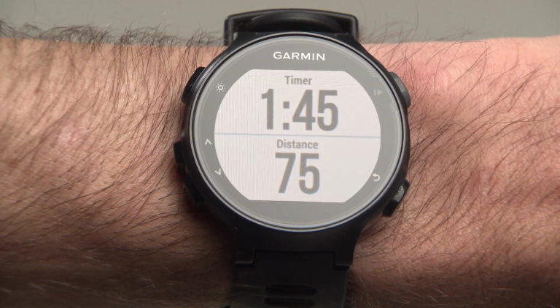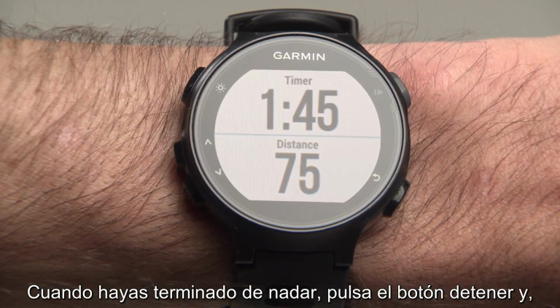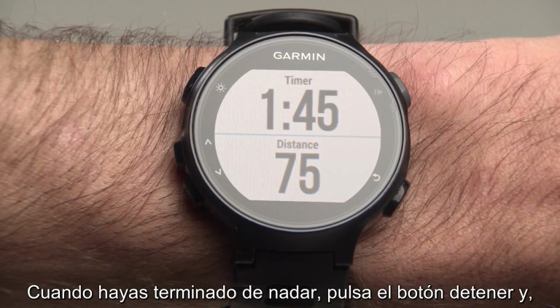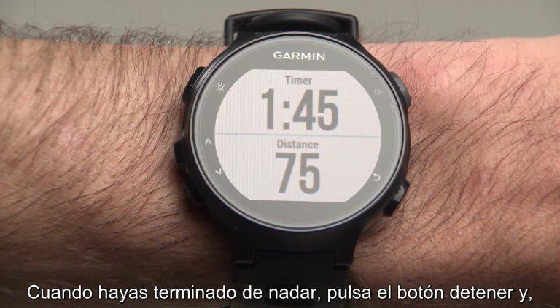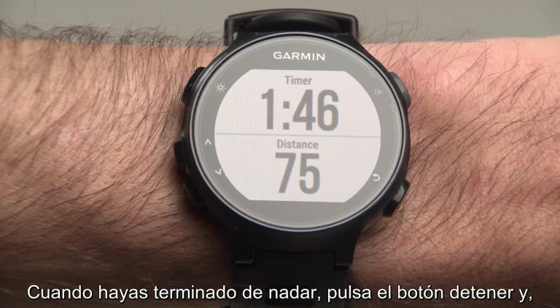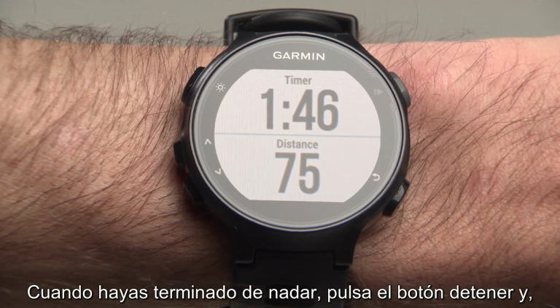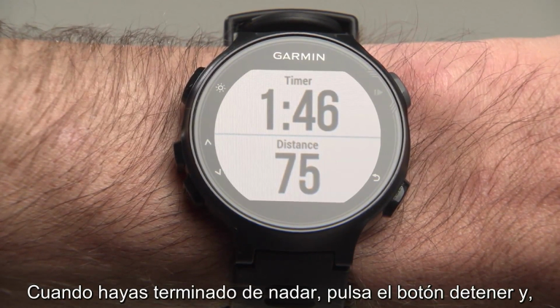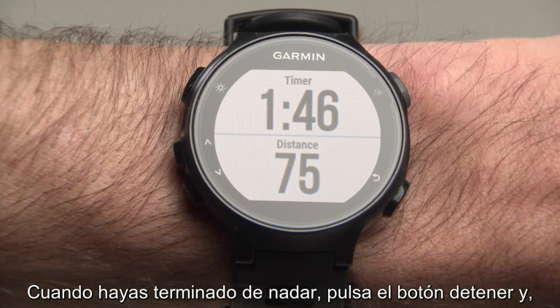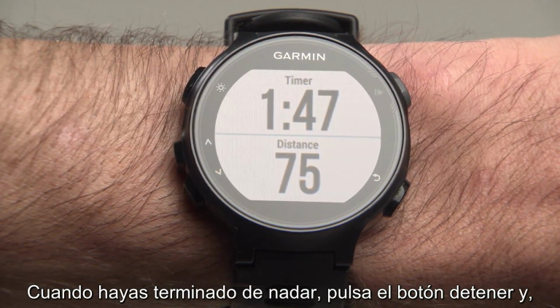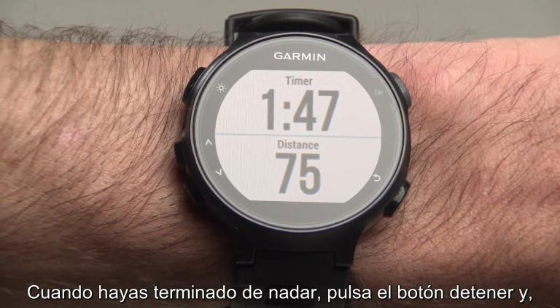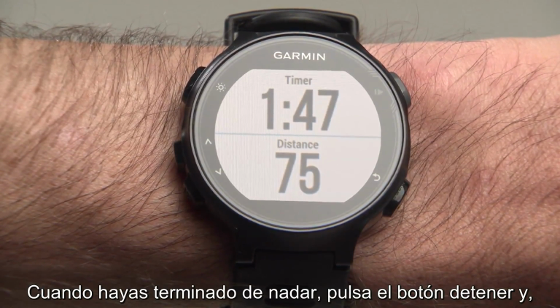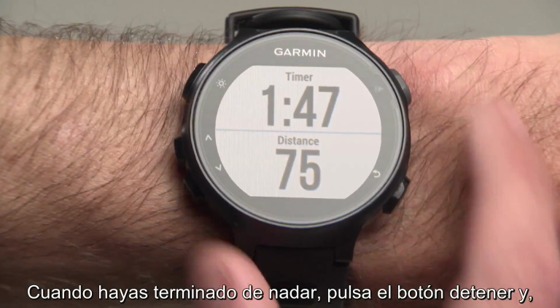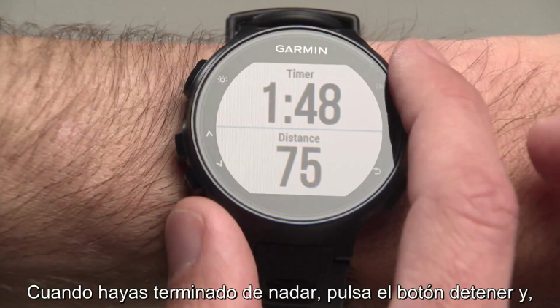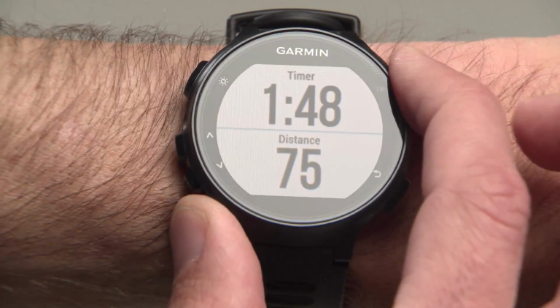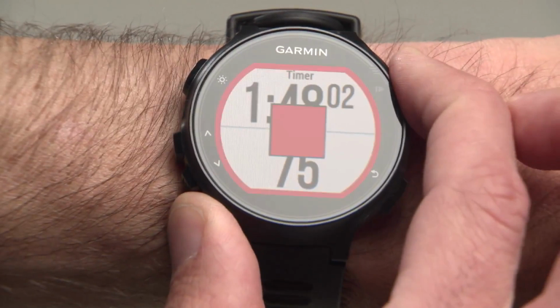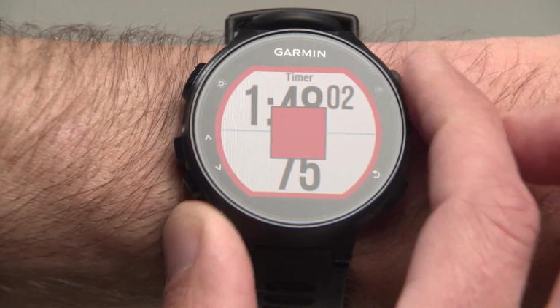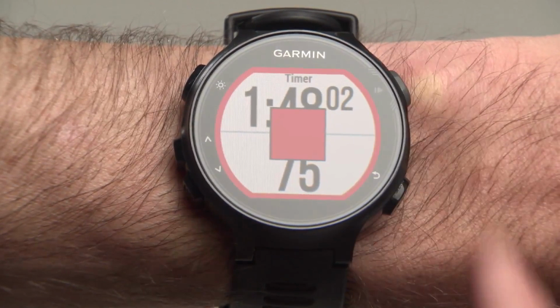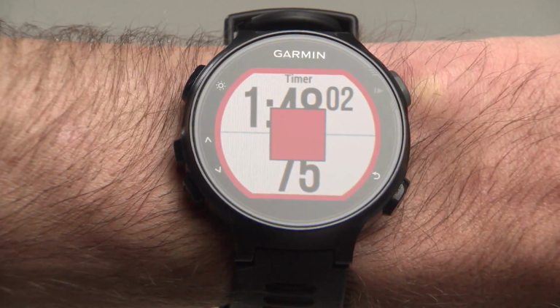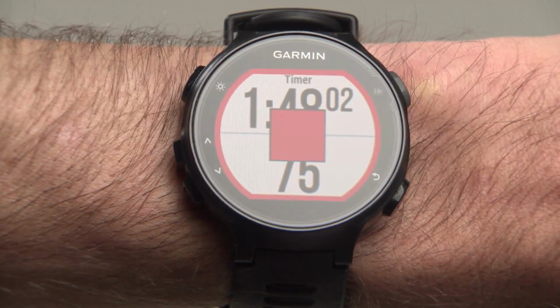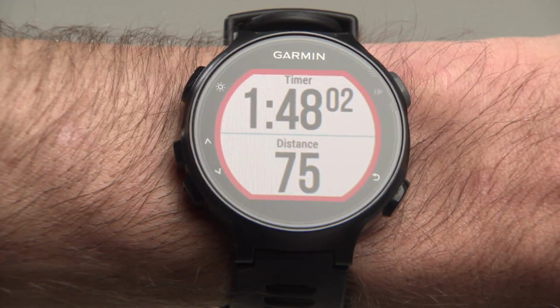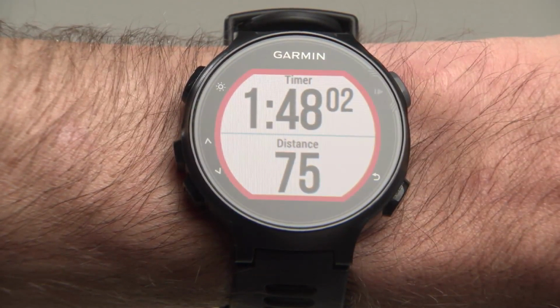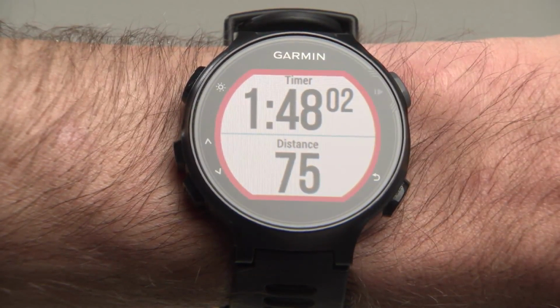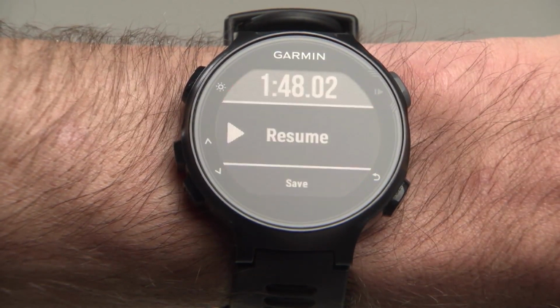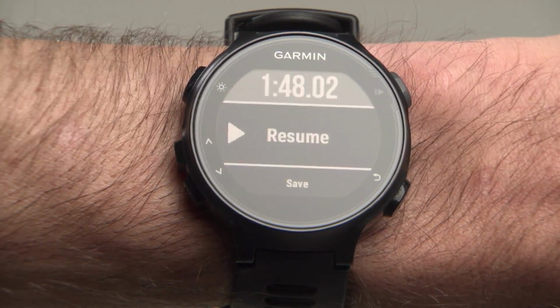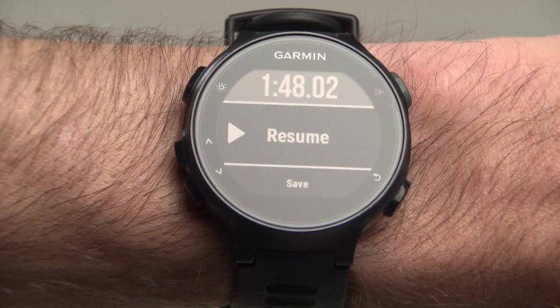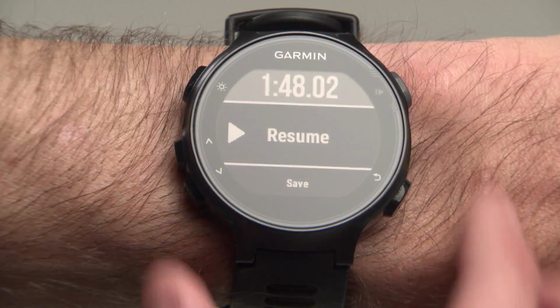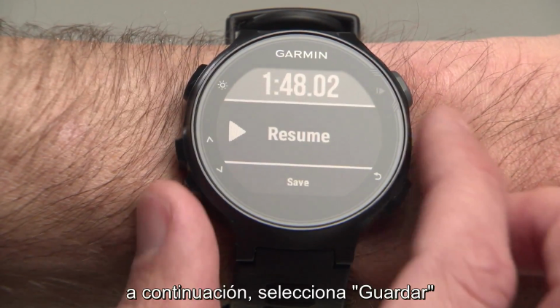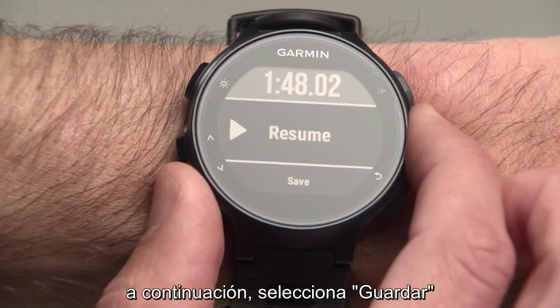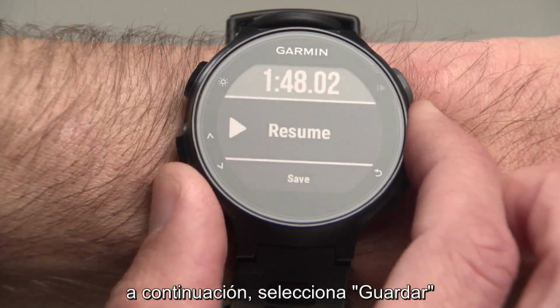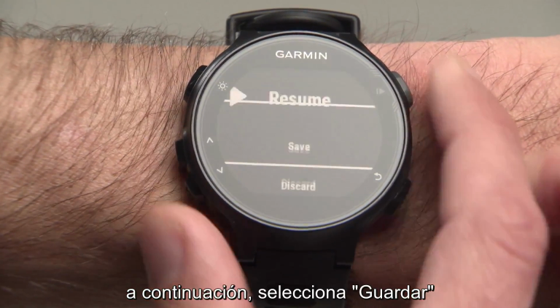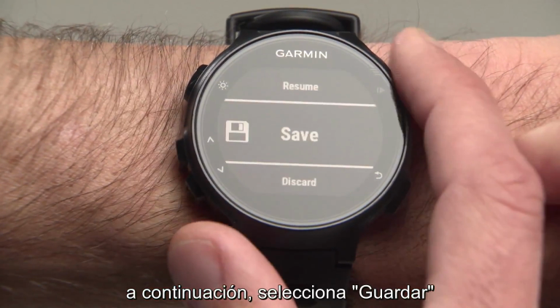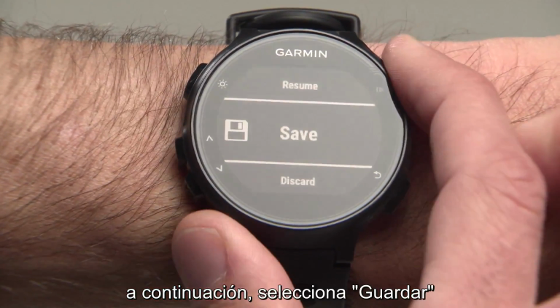When you're finished with your swim, press the Stop button, then select Save and Done.